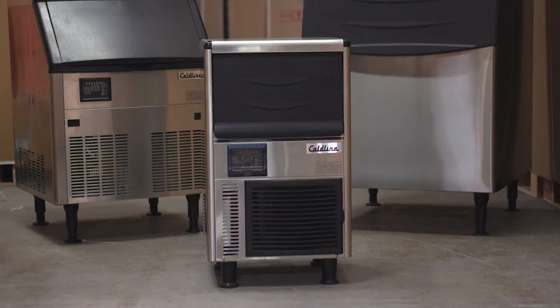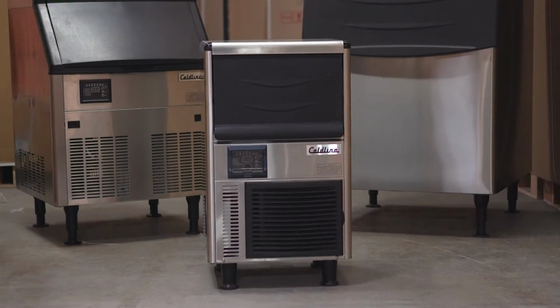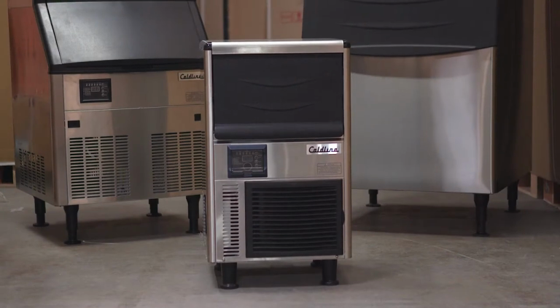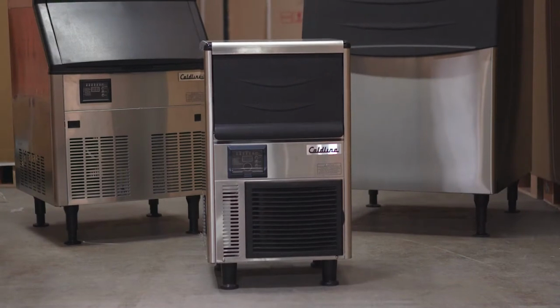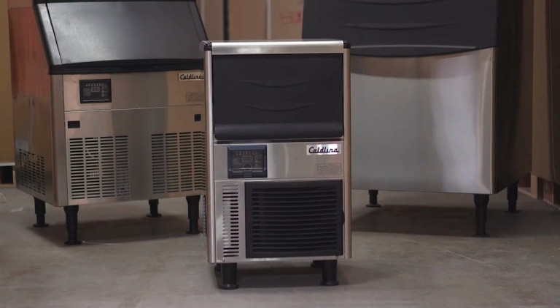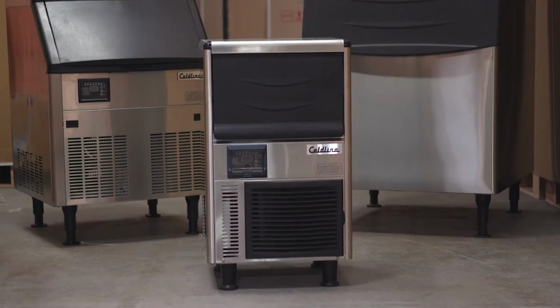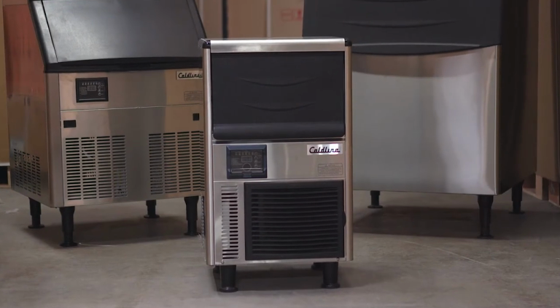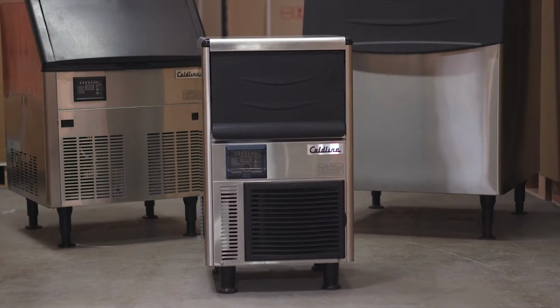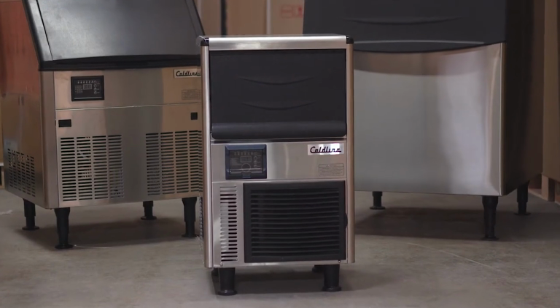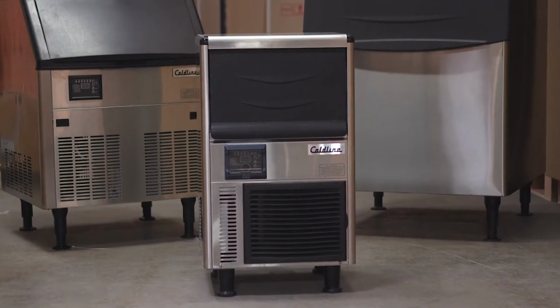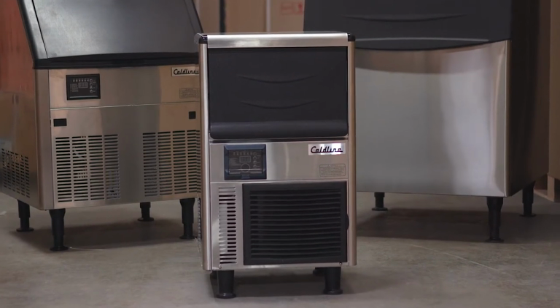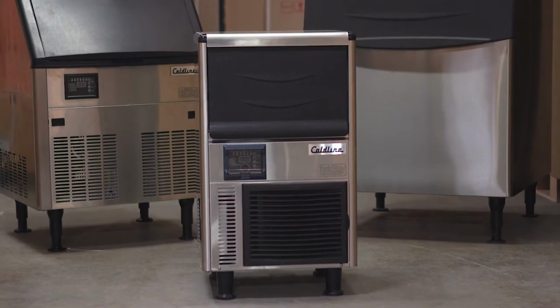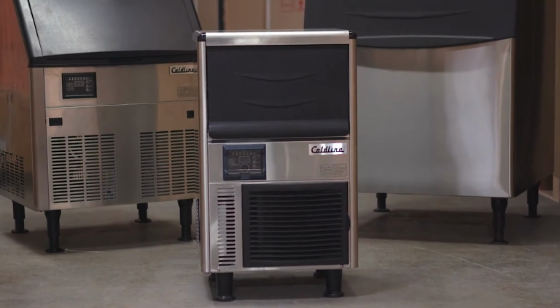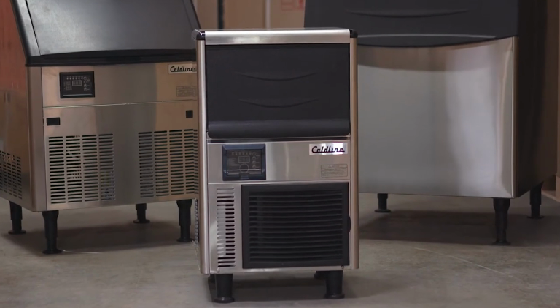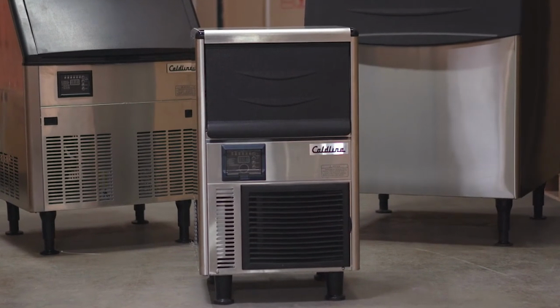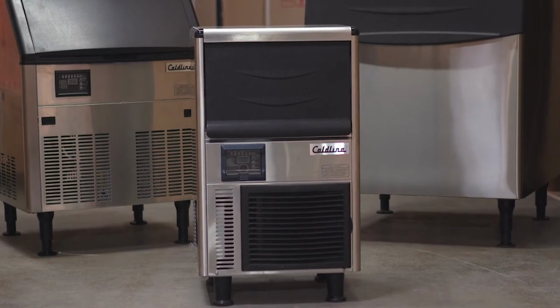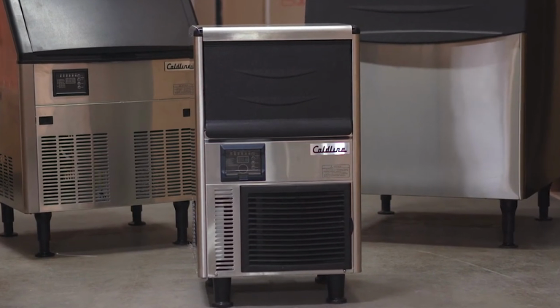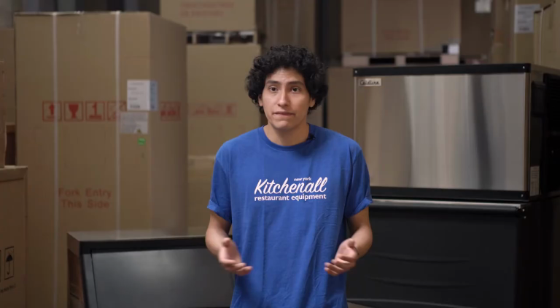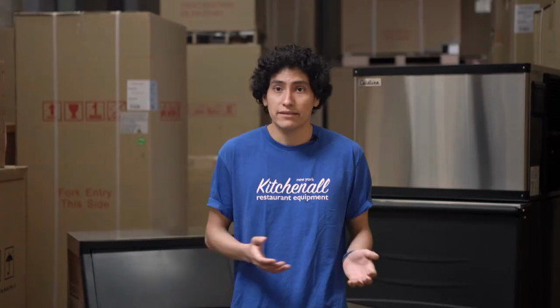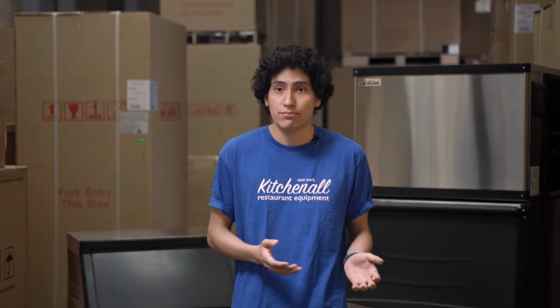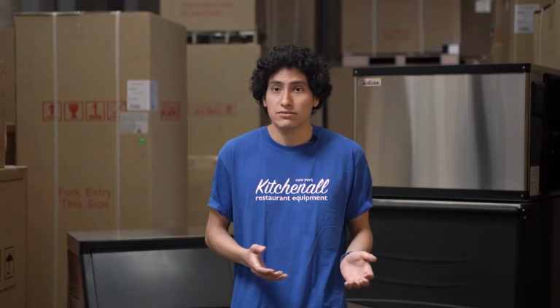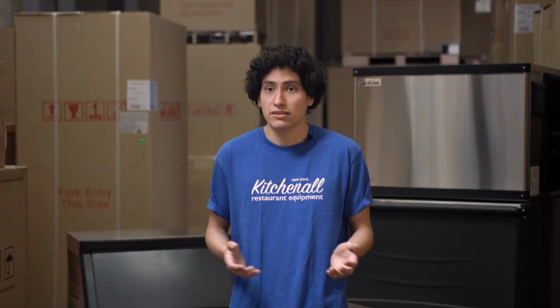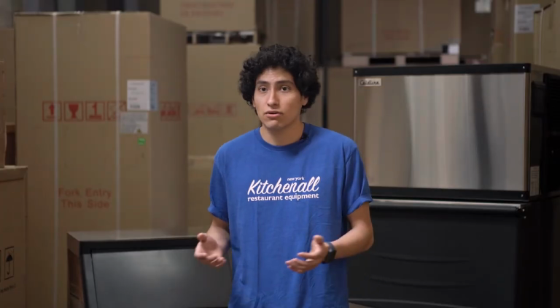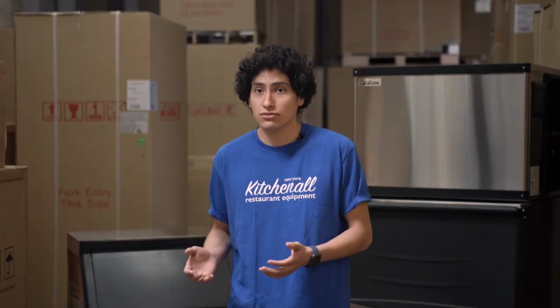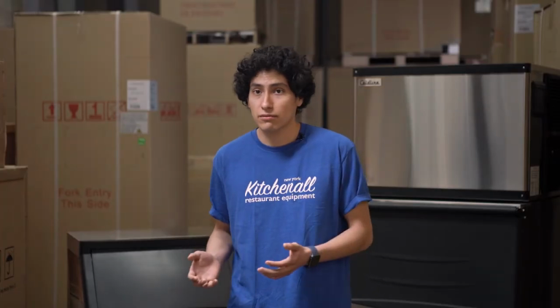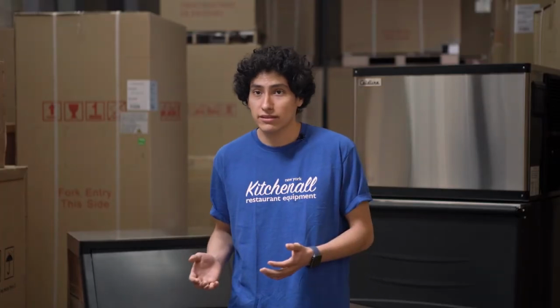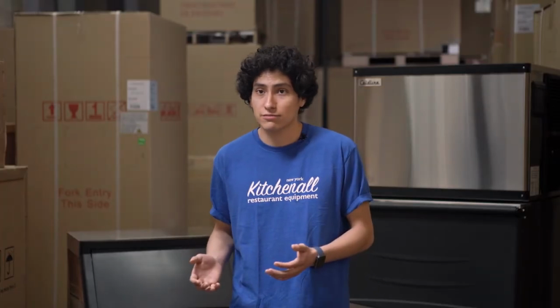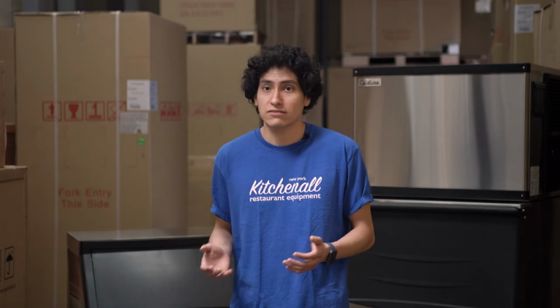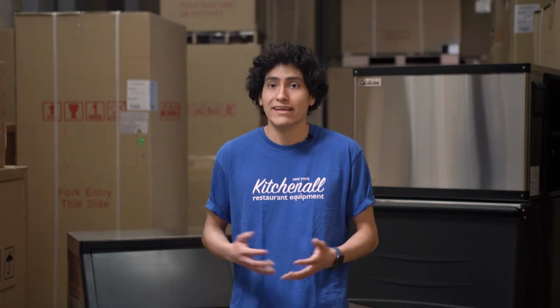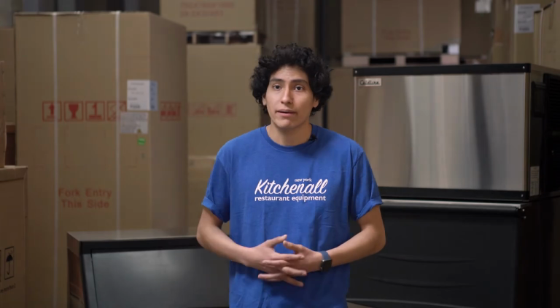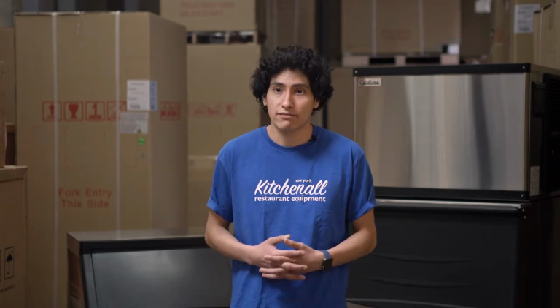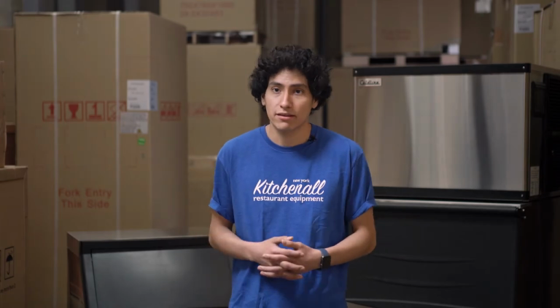We do have this little guy, the ICE 80 machine — it's the smallest application. Not surprisingly, it's also the least expensive and the best-selling.